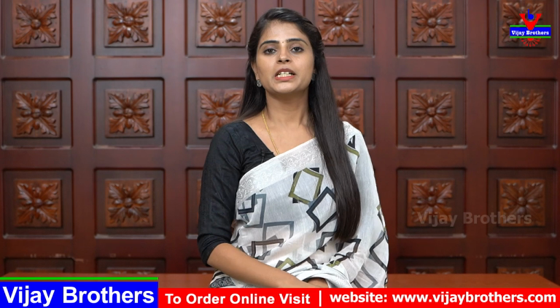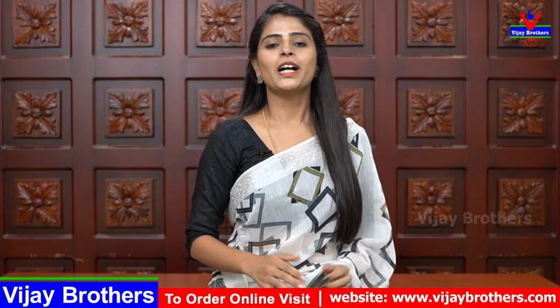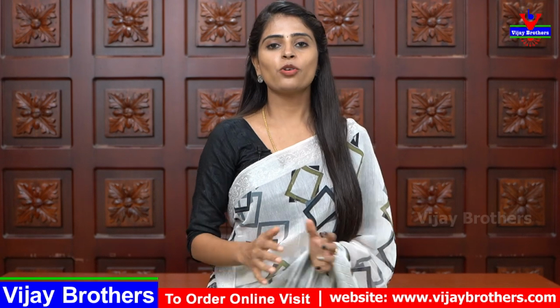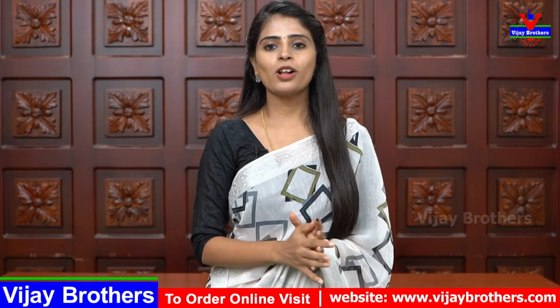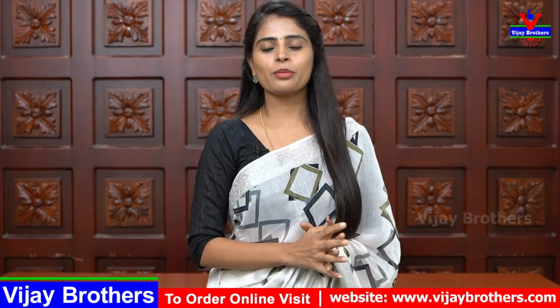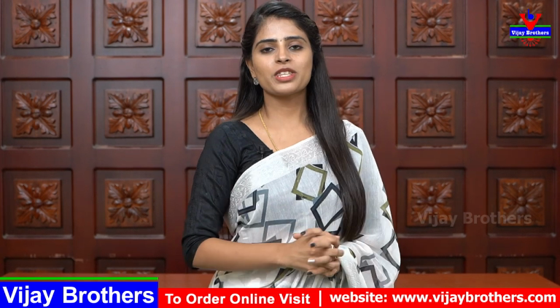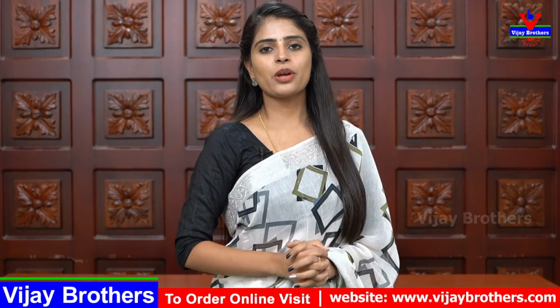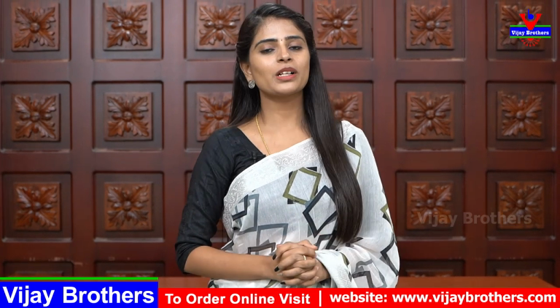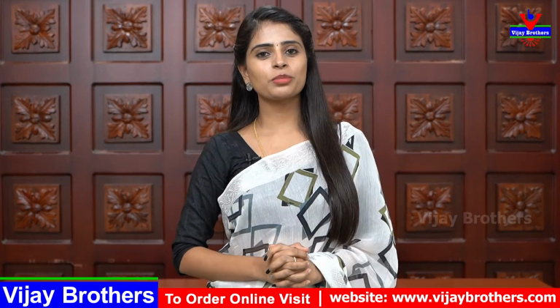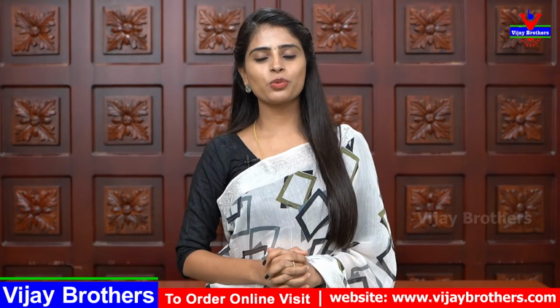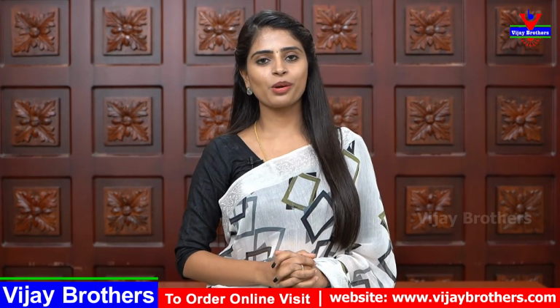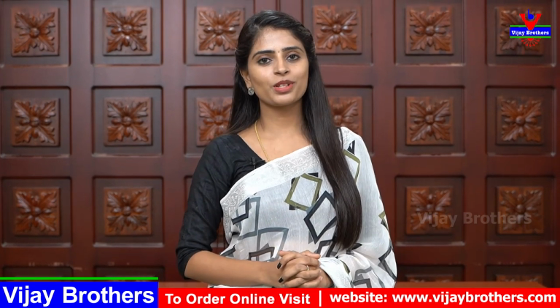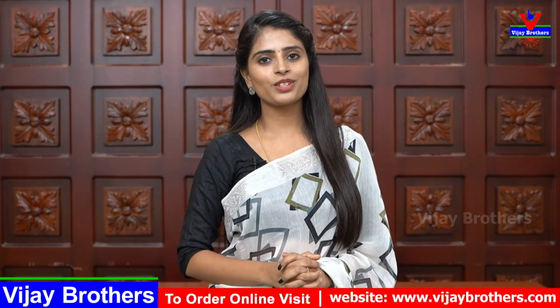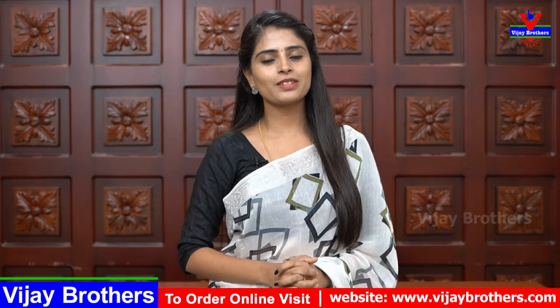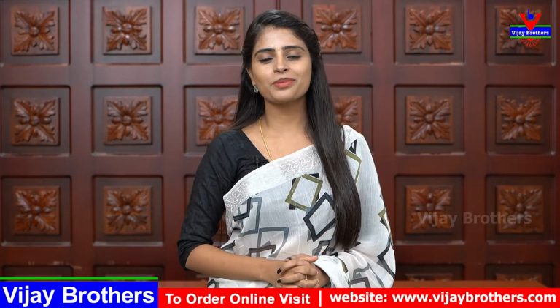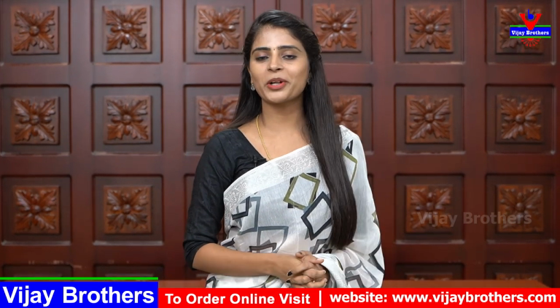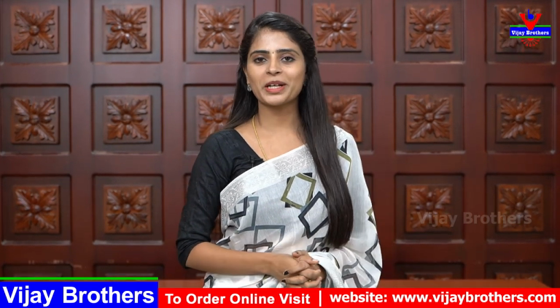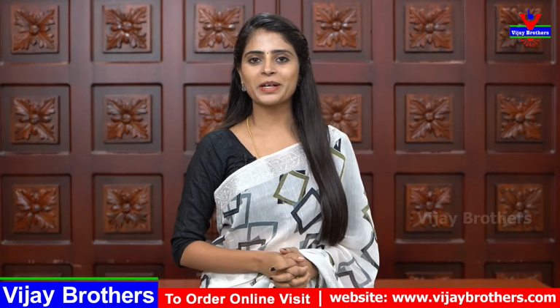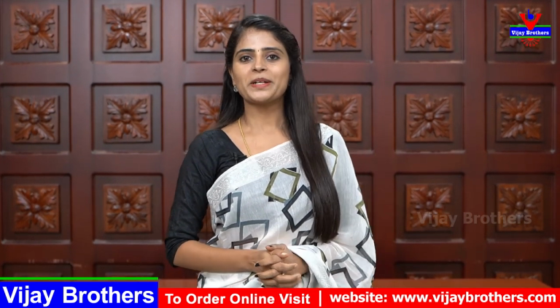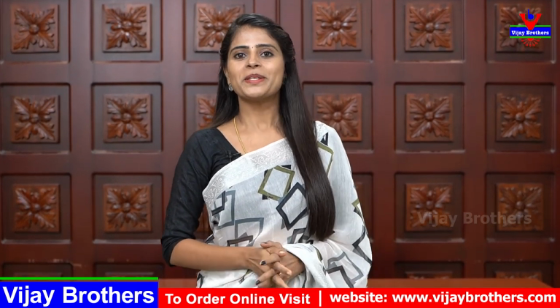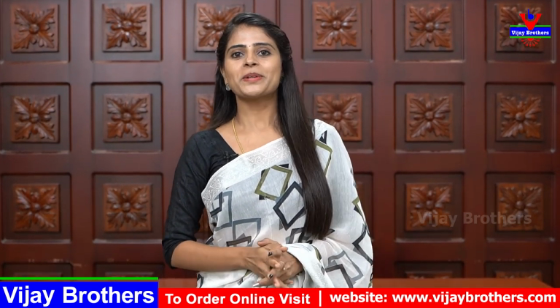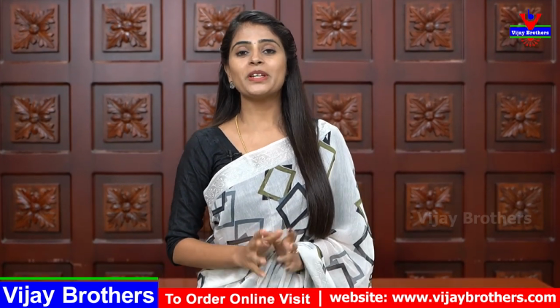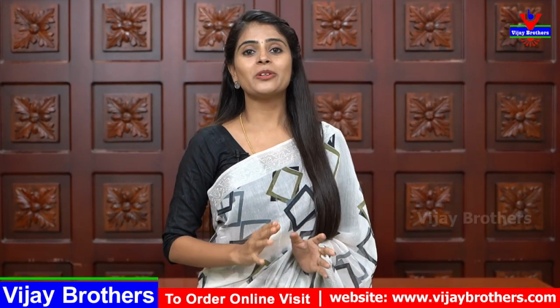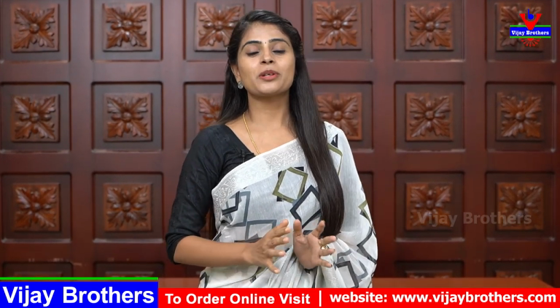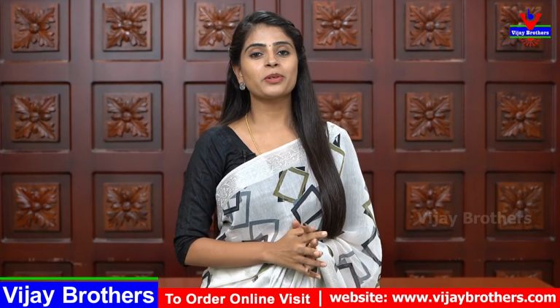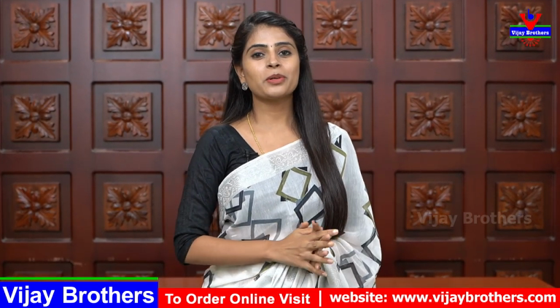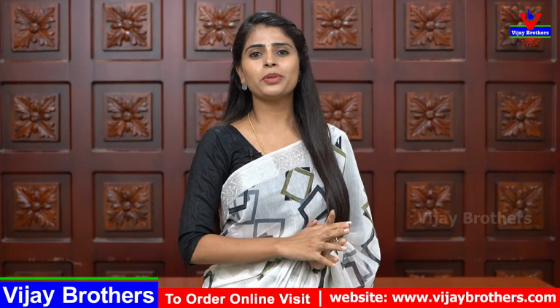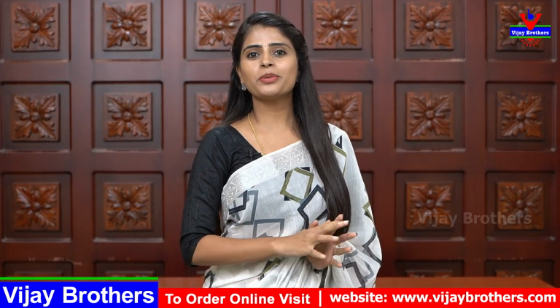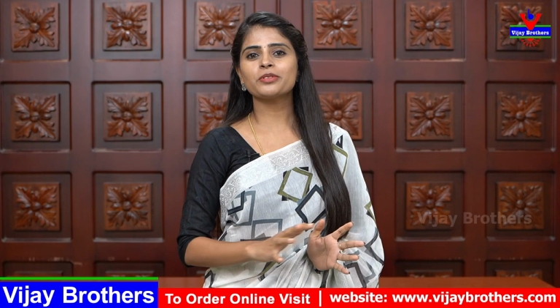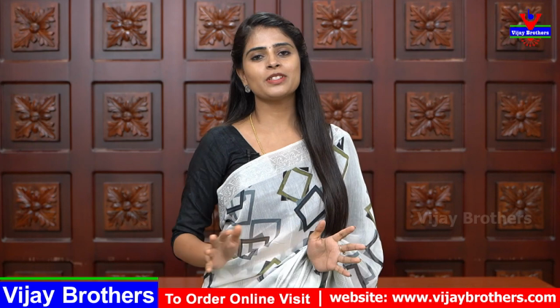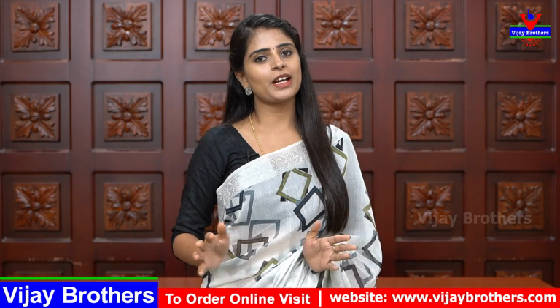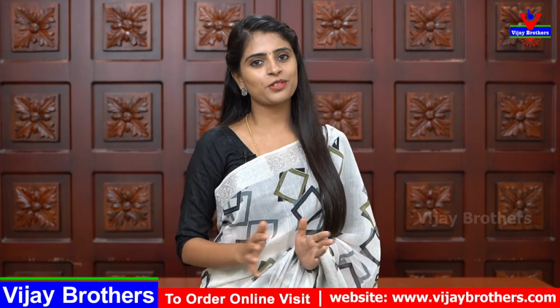Hello all, Namaste. Welcome to Vijay Brothers. This is Monica. So, in this episode, we have a beautiful series.